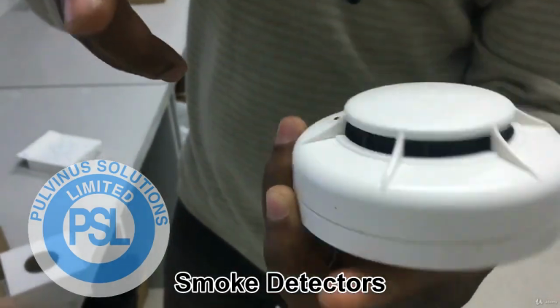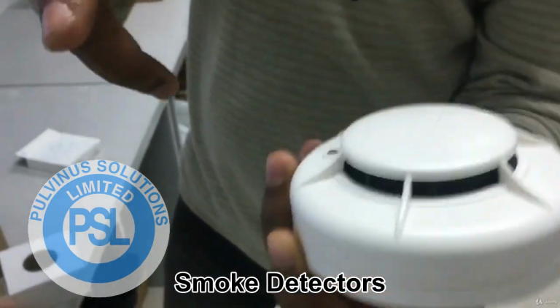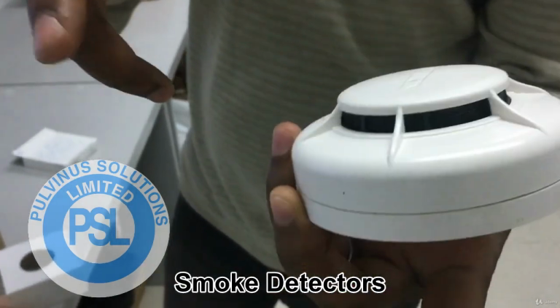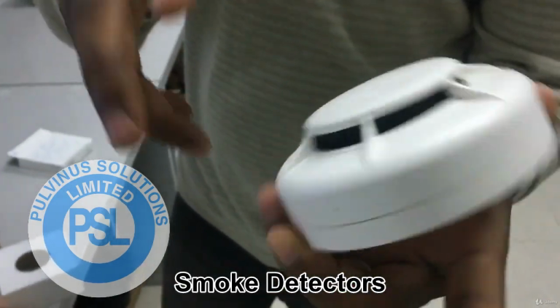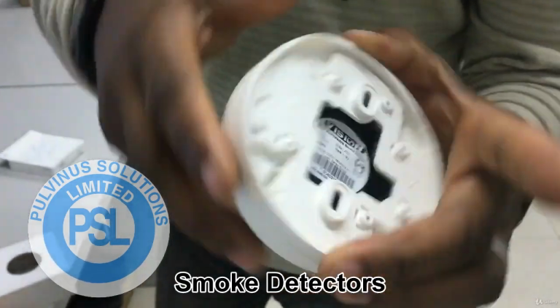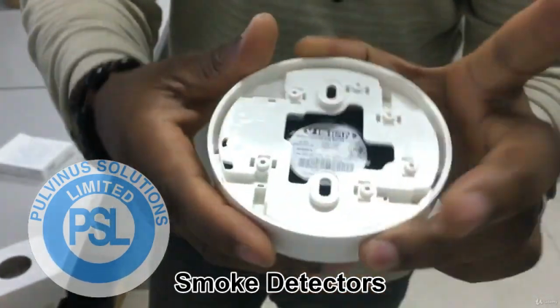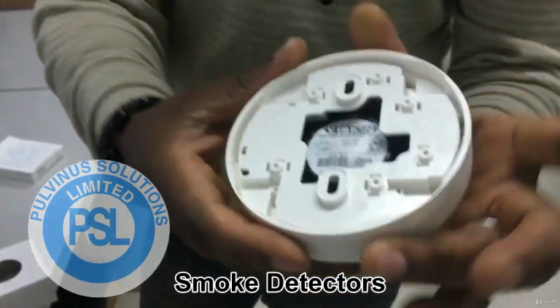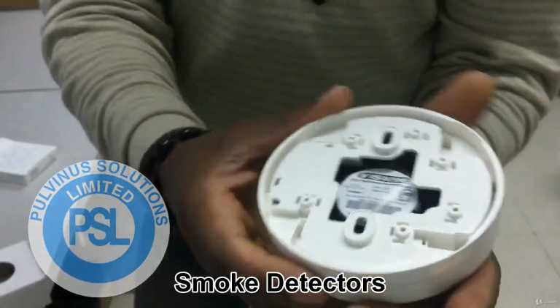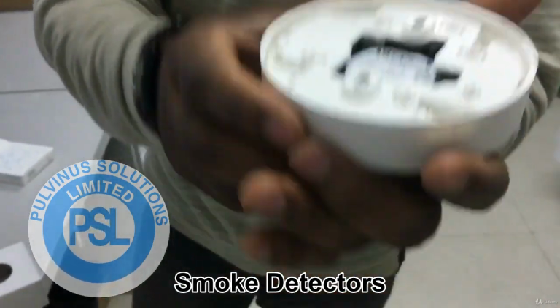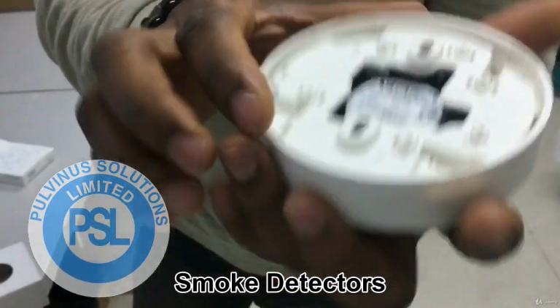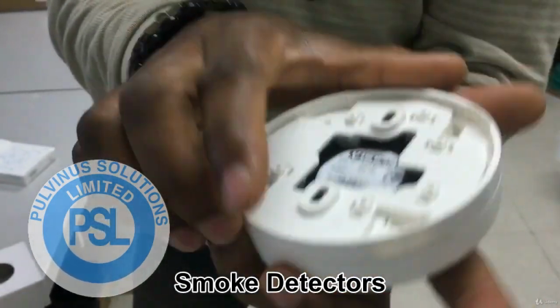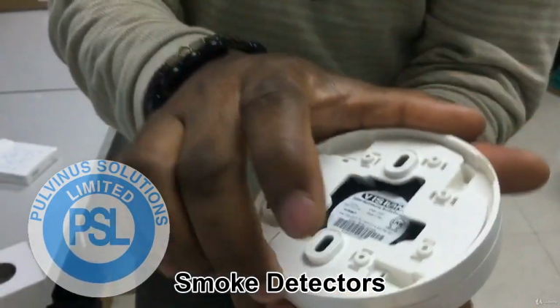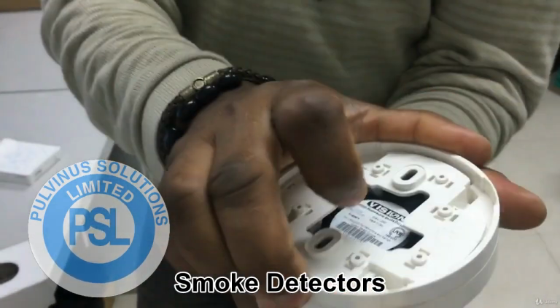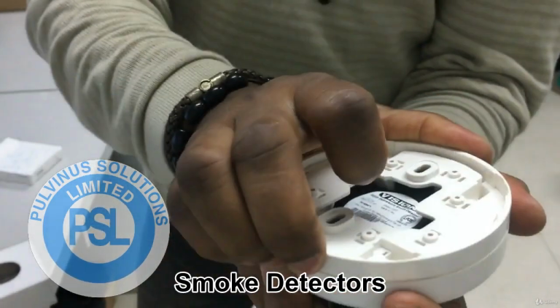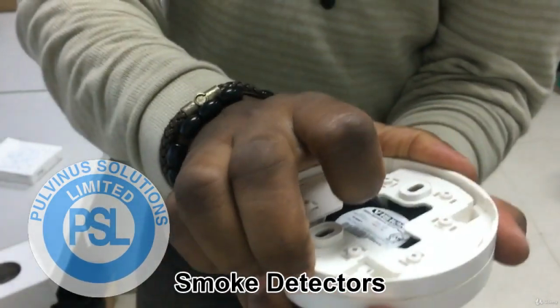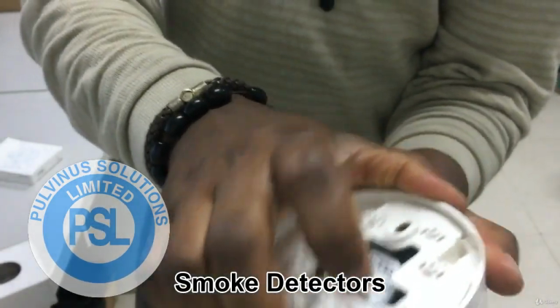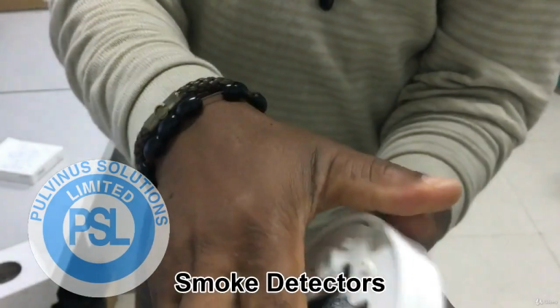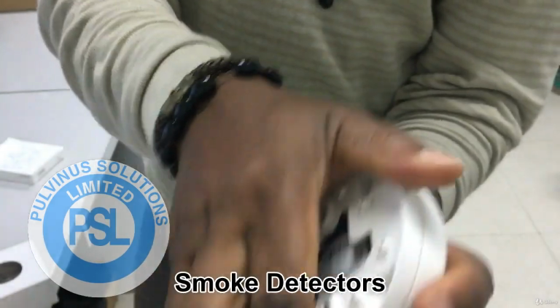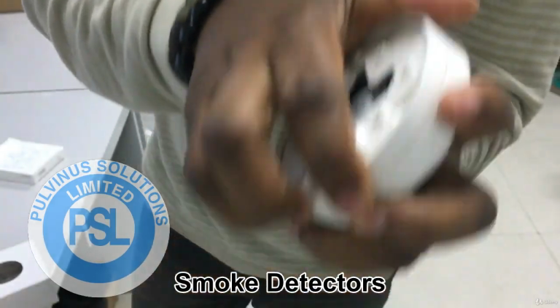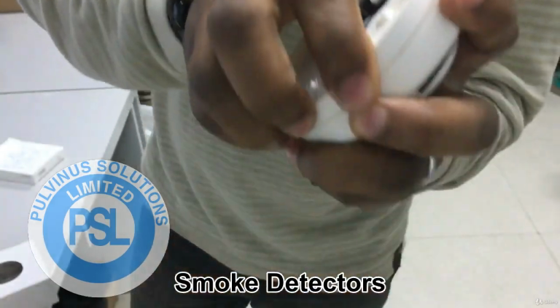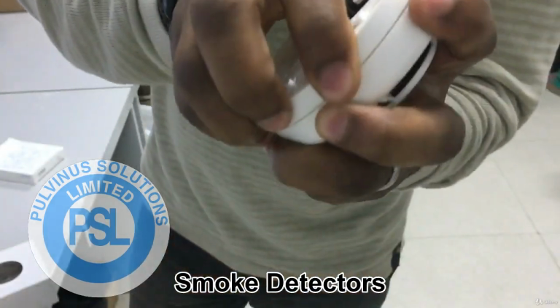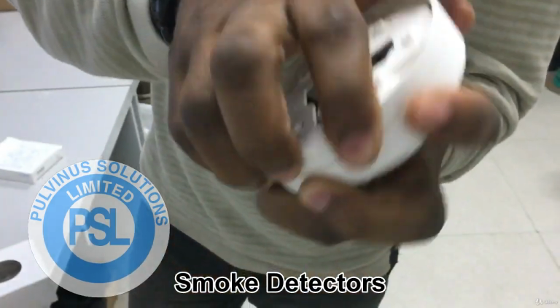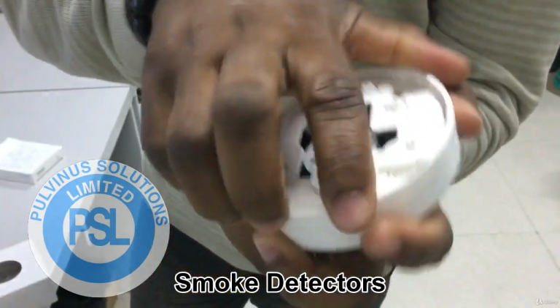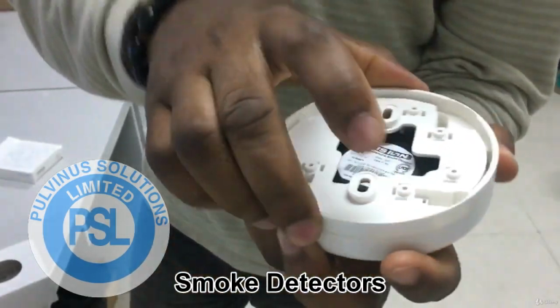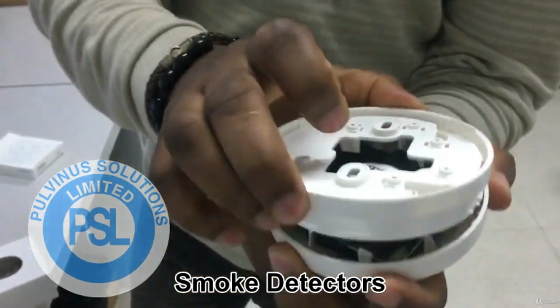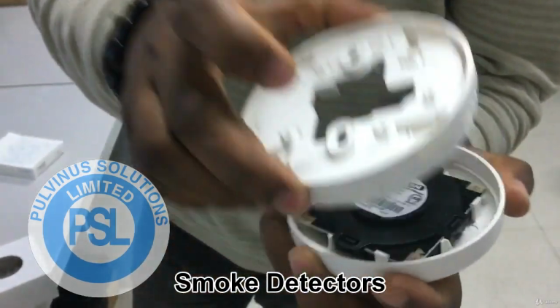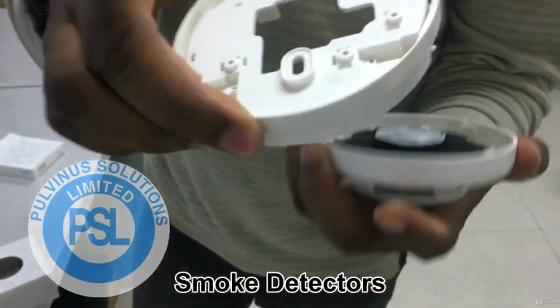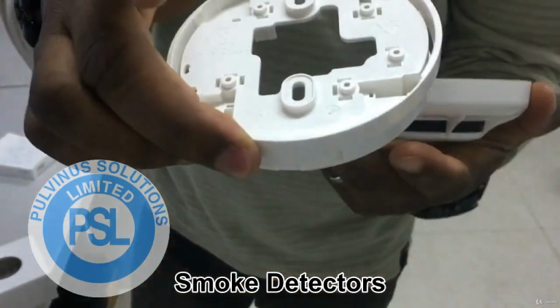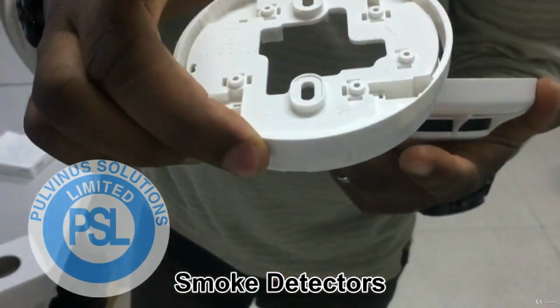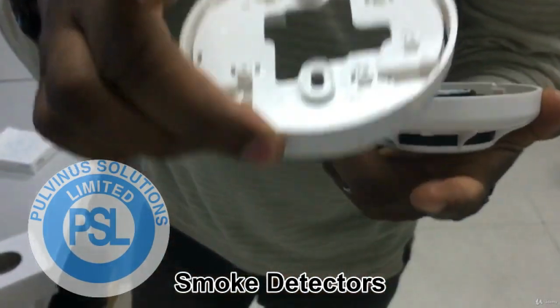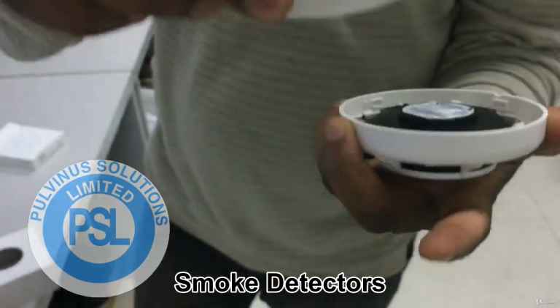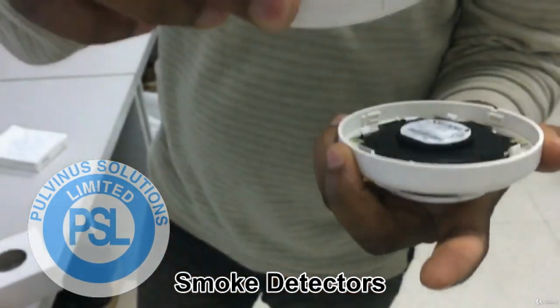But naturally when you are mounting, it's supposed to be like this on the ceiling.